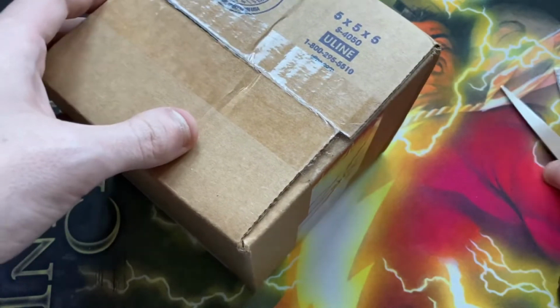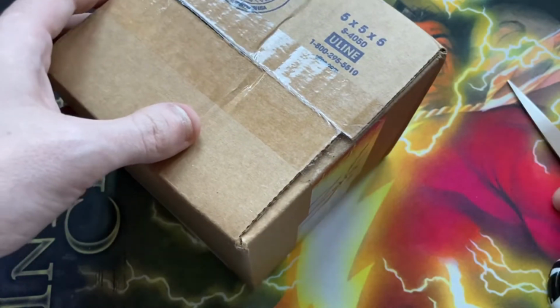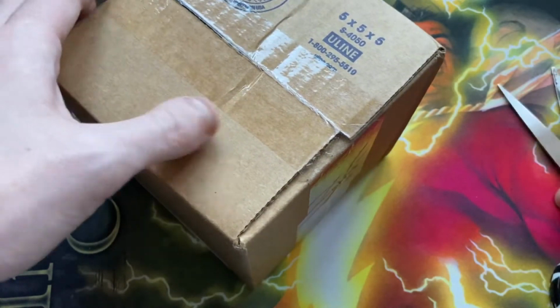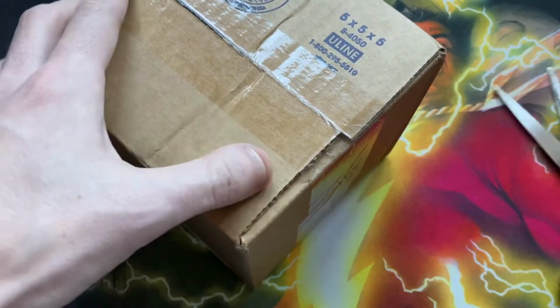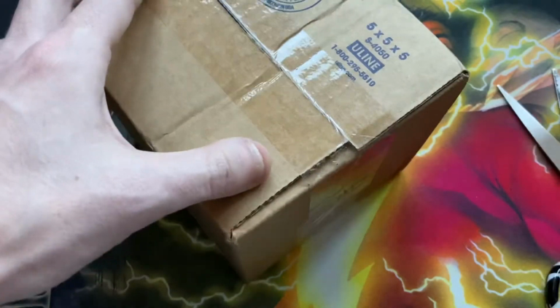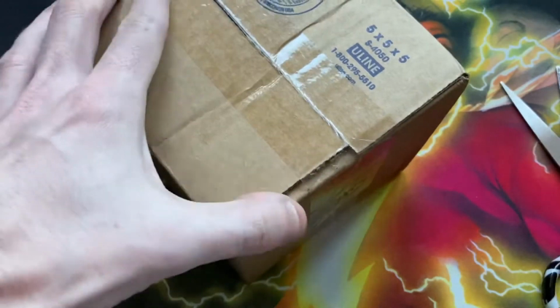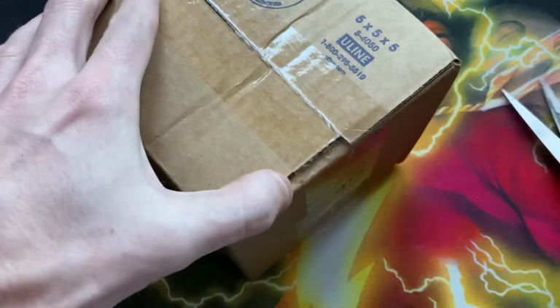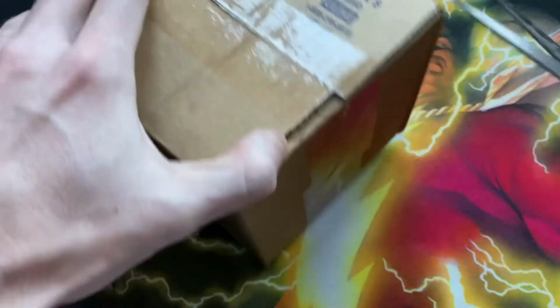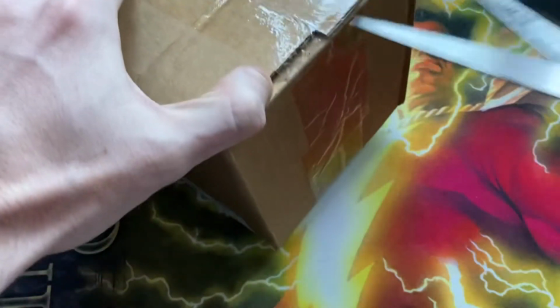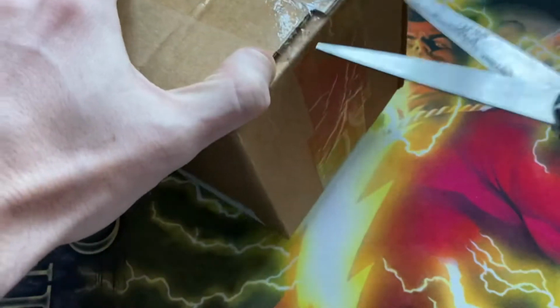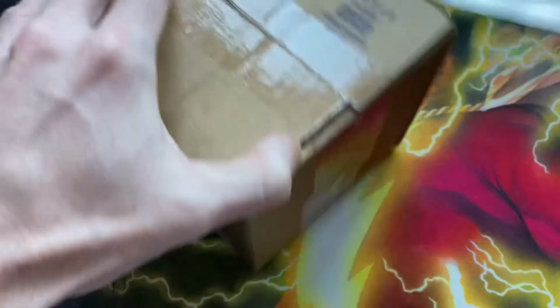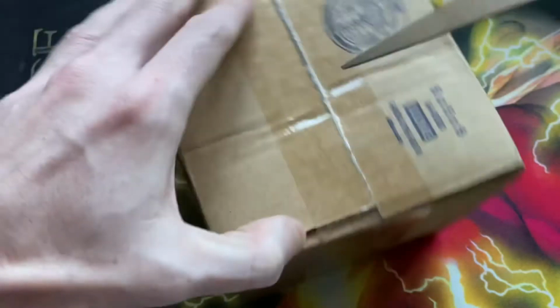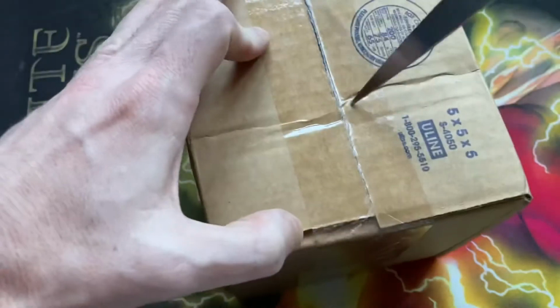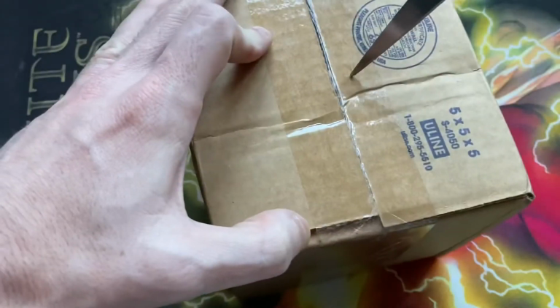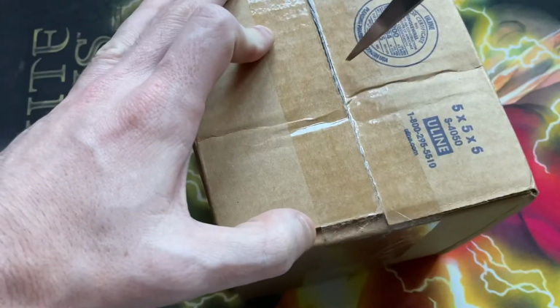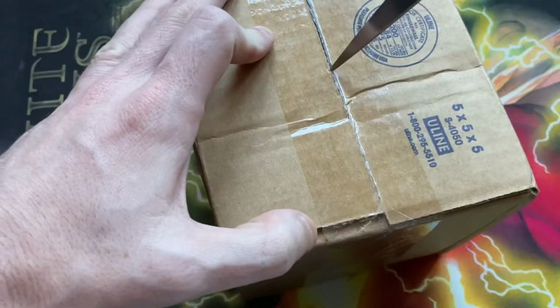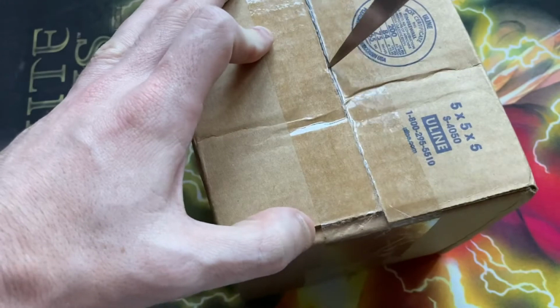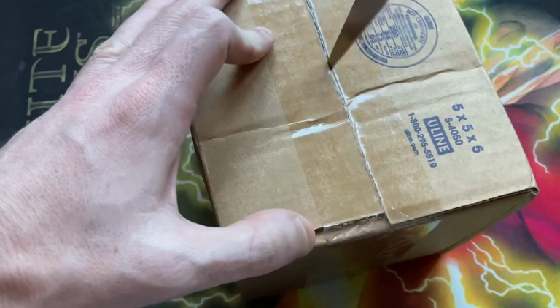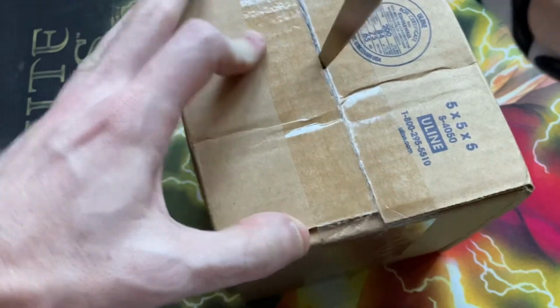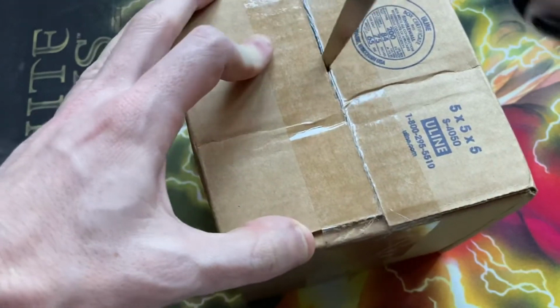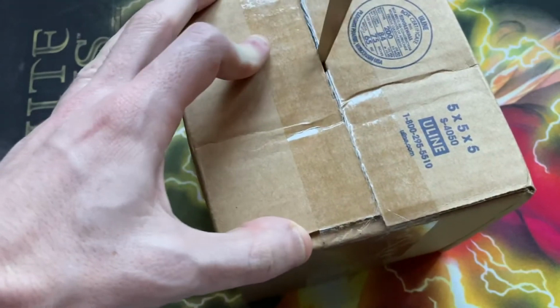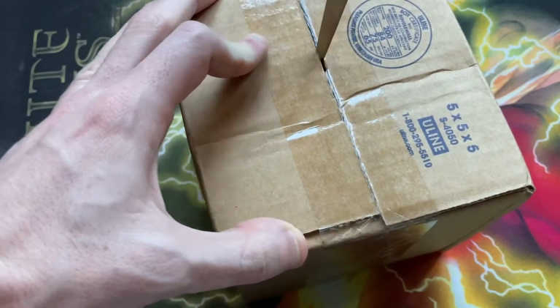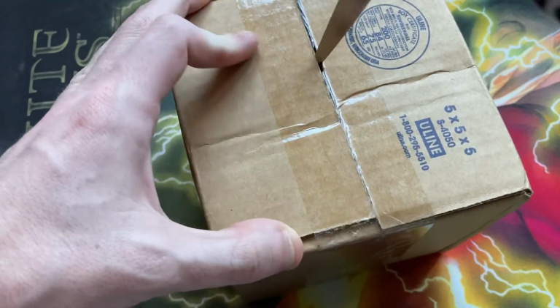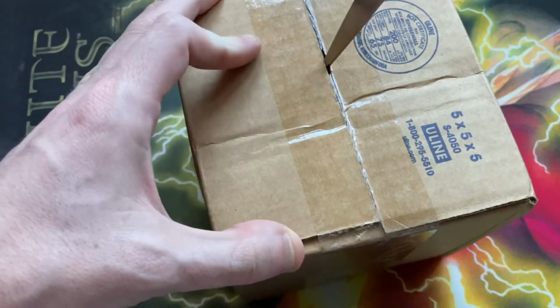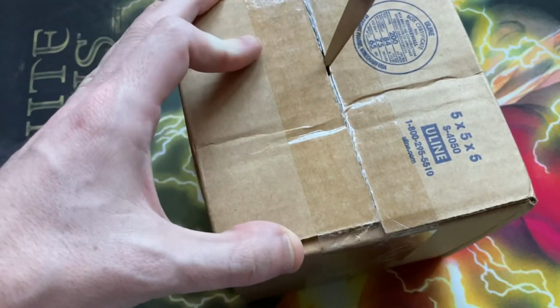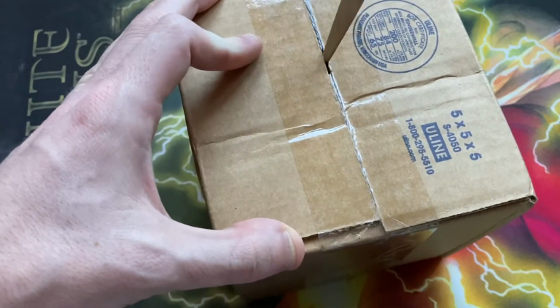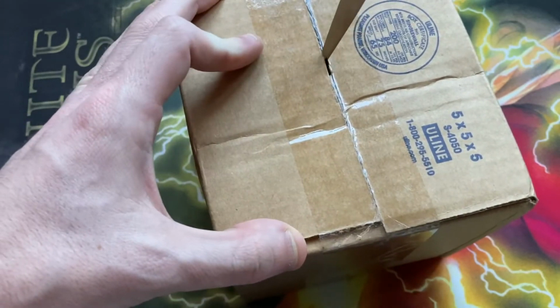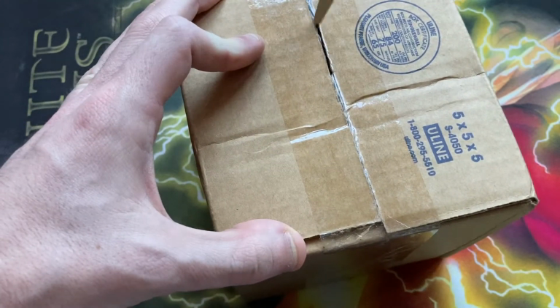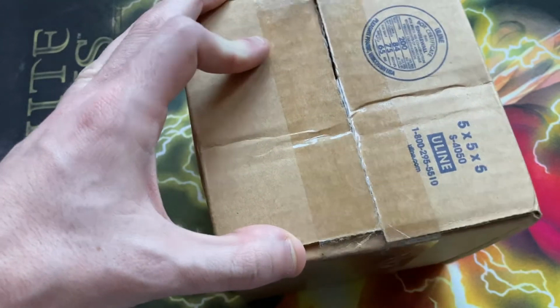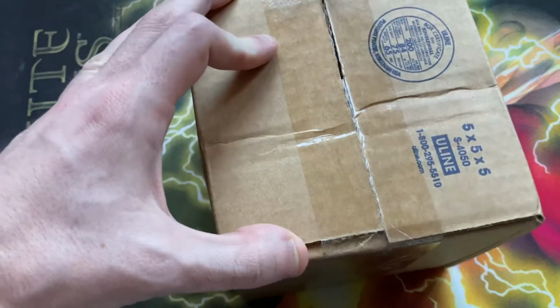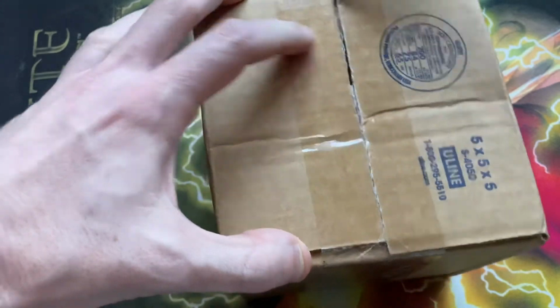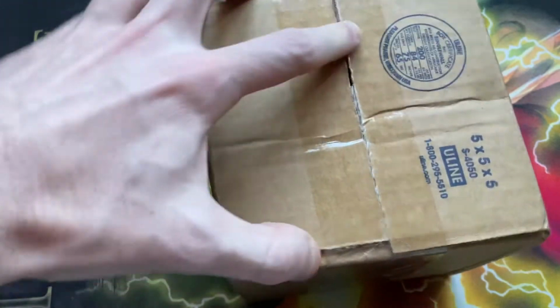This is one card. I'm fairly certain this is one Yu-Gi-Oh card in this full cardboard box.